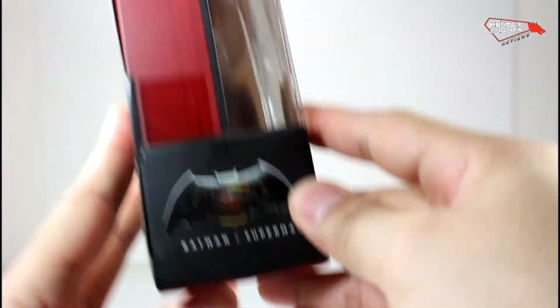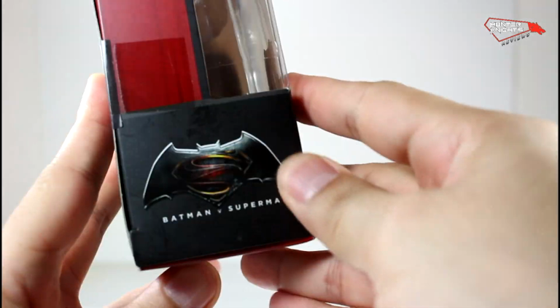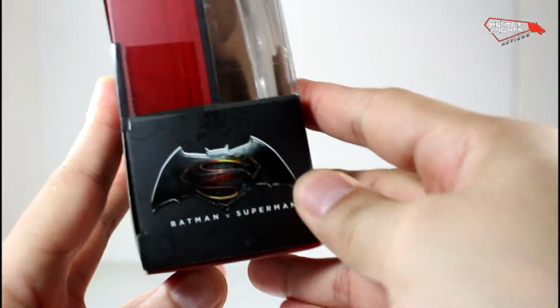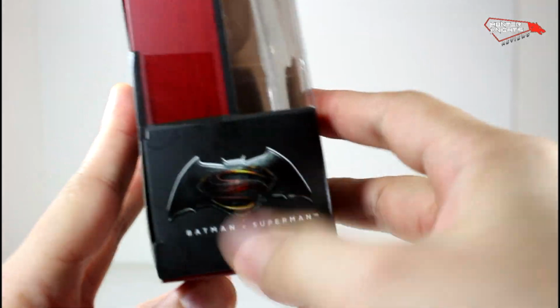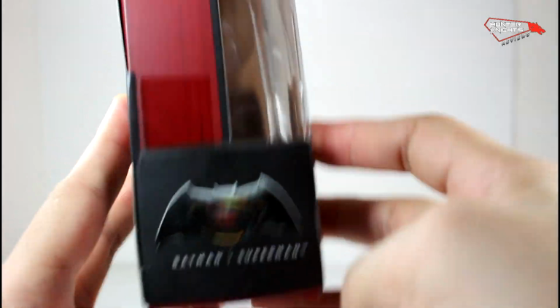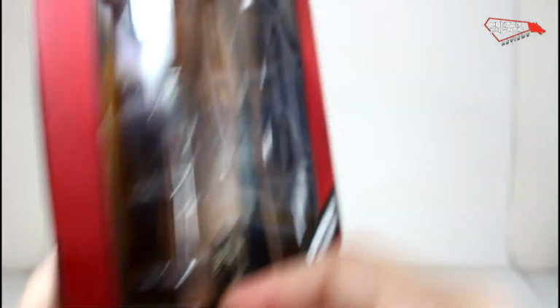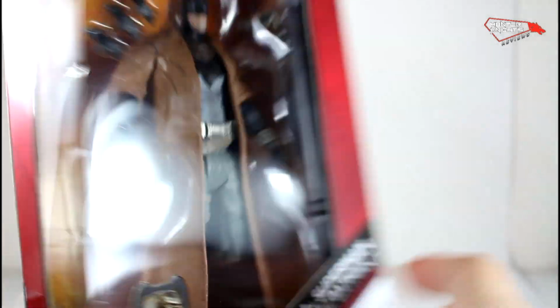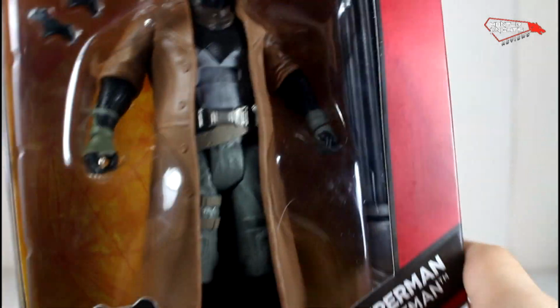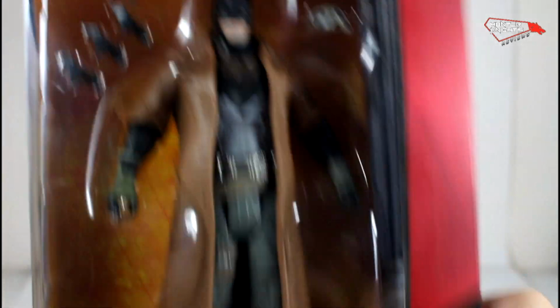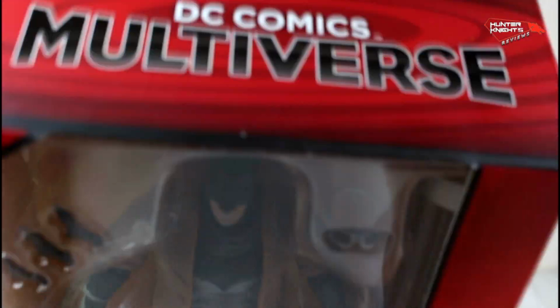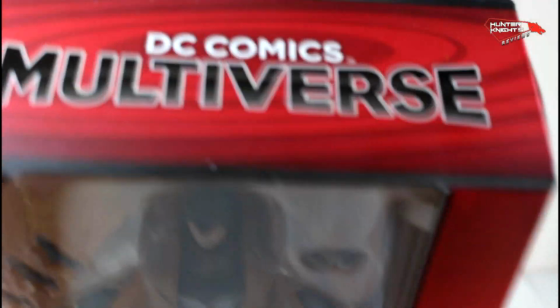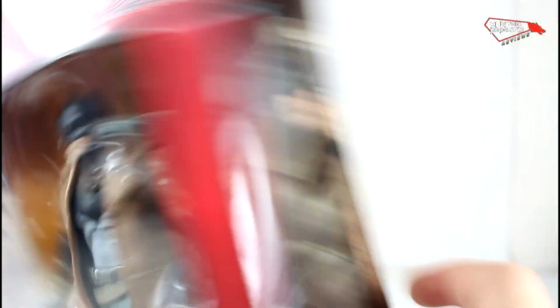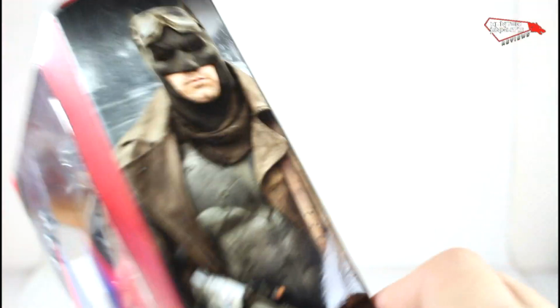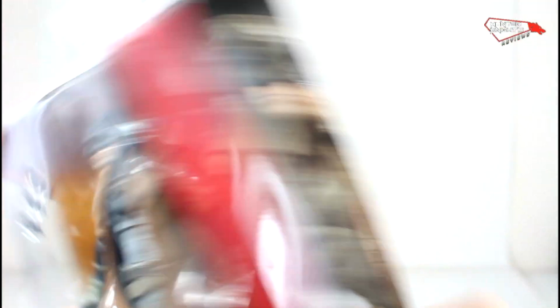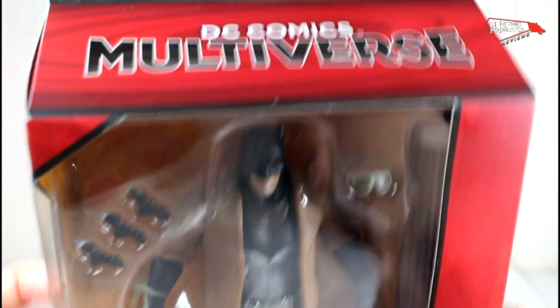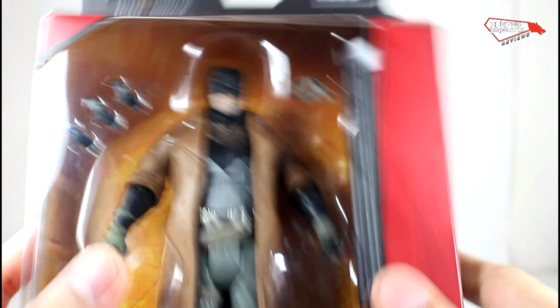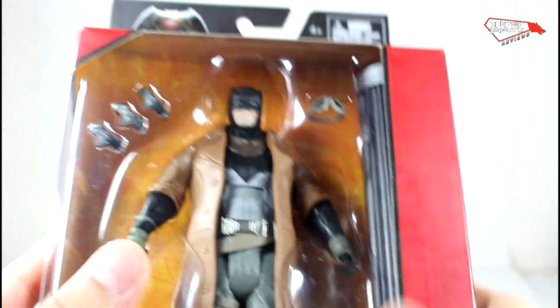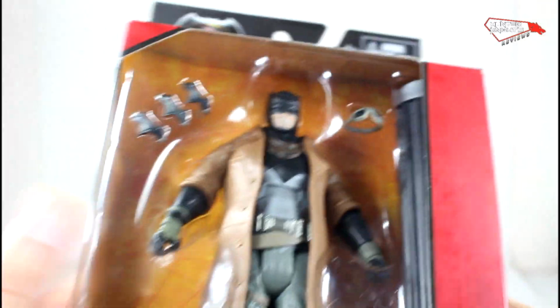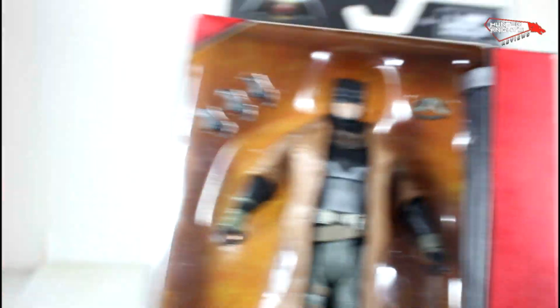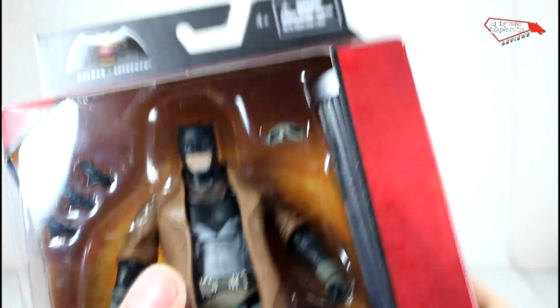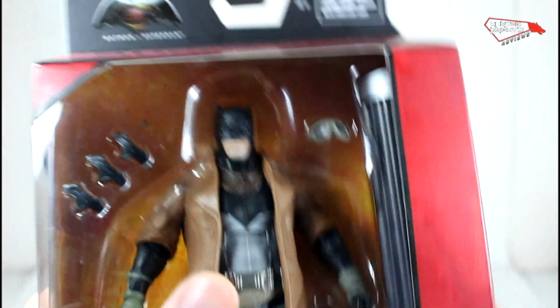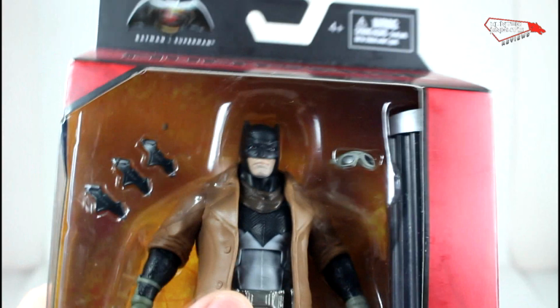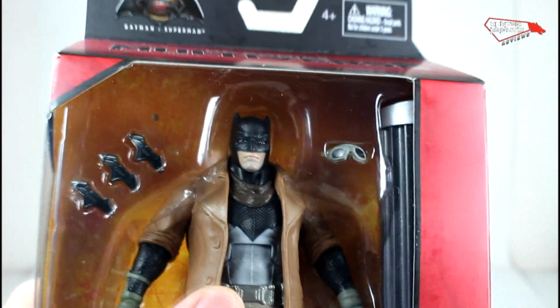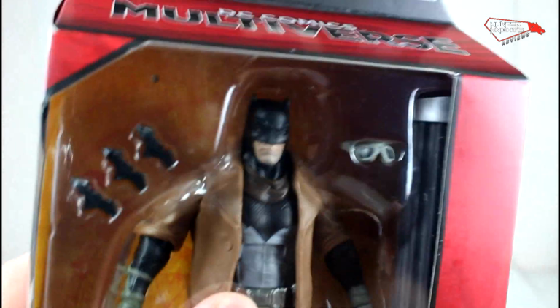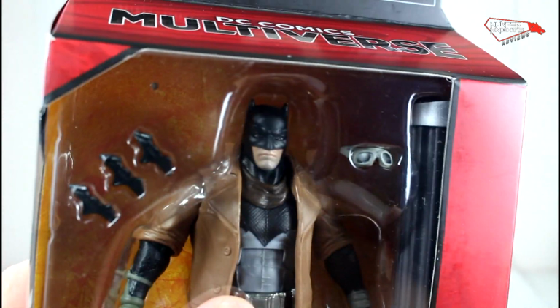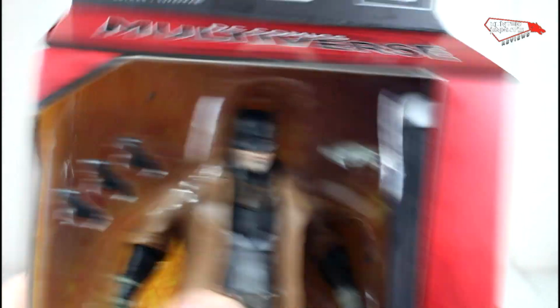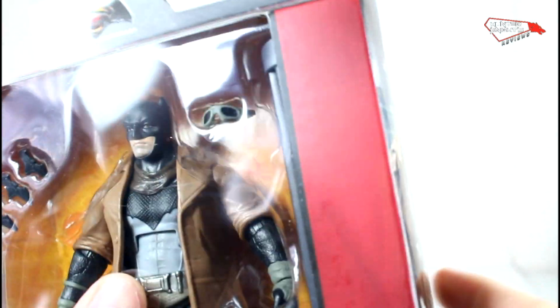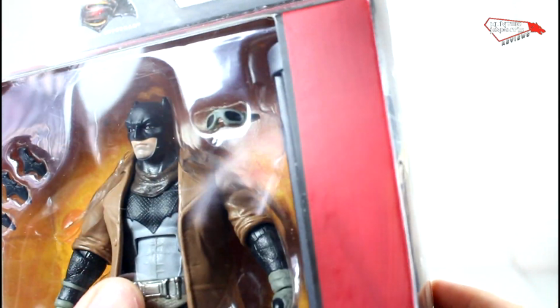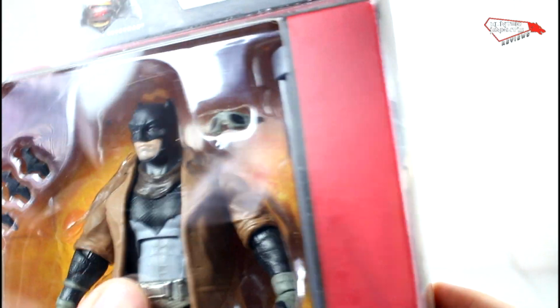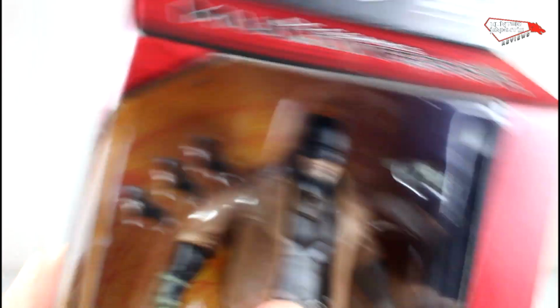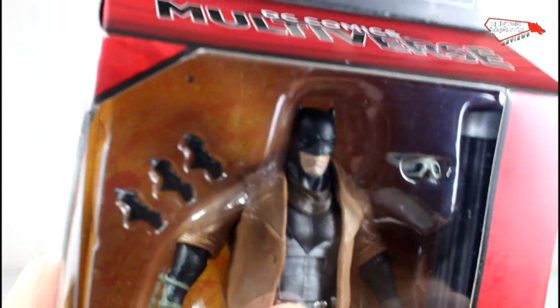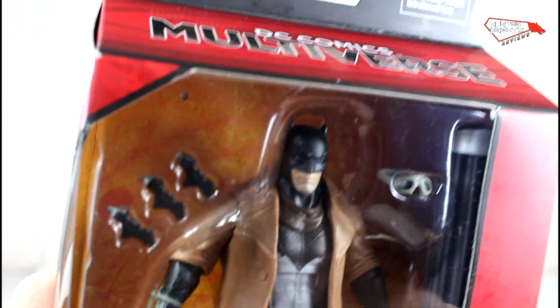Nothing here, just the Batman Superman logo. That's it. Let's open this guy and find out what it's all about.